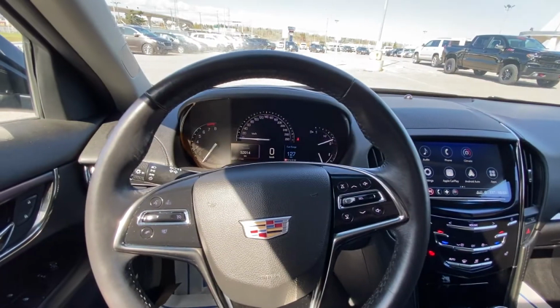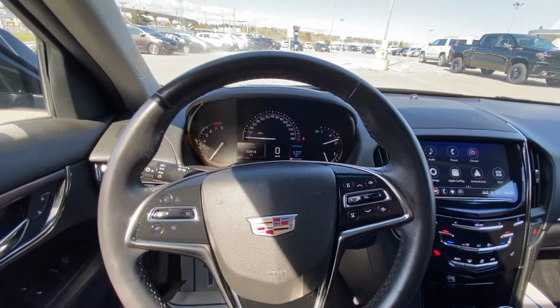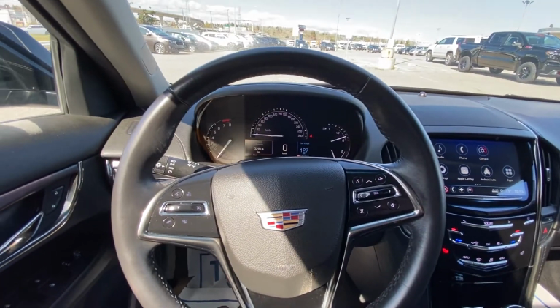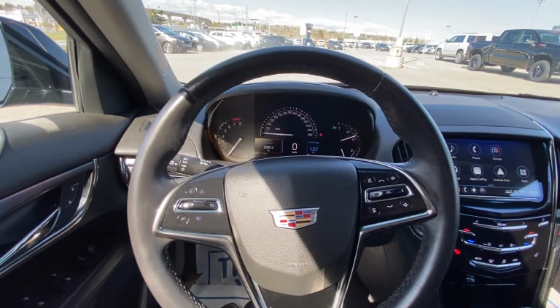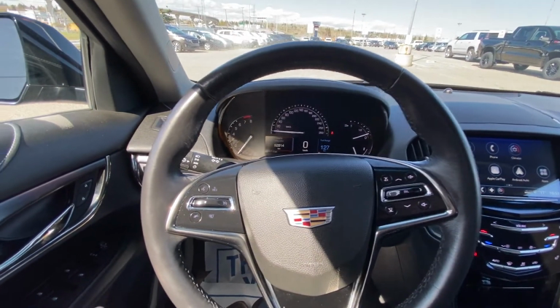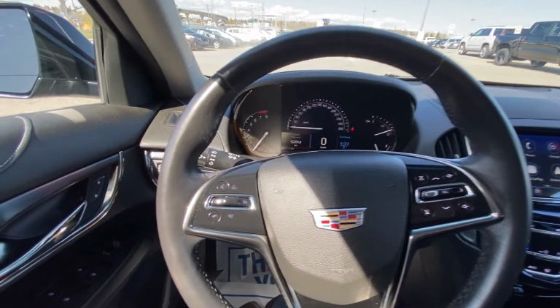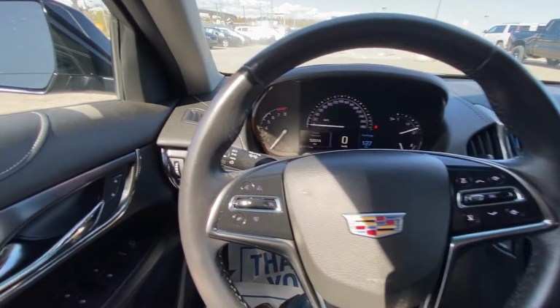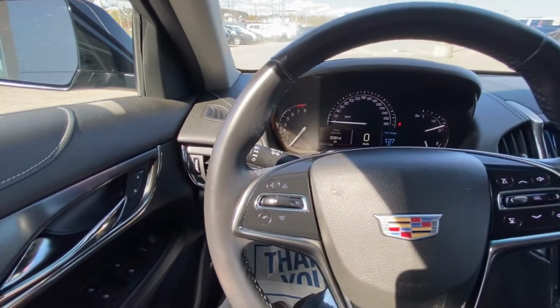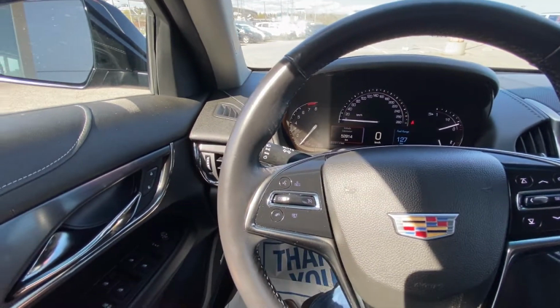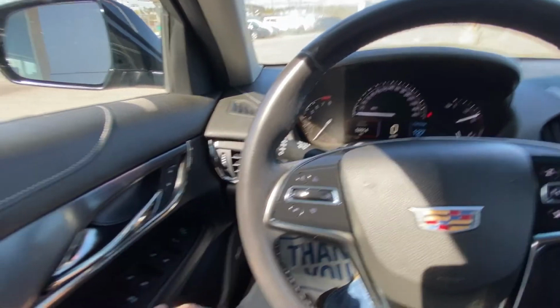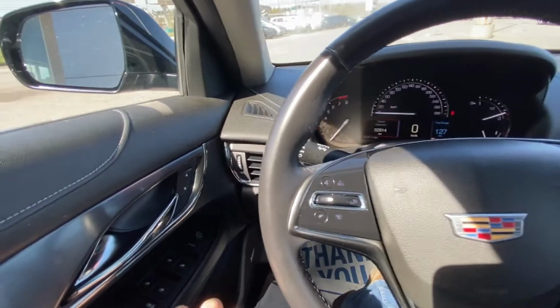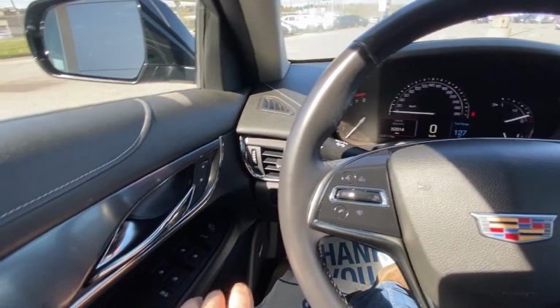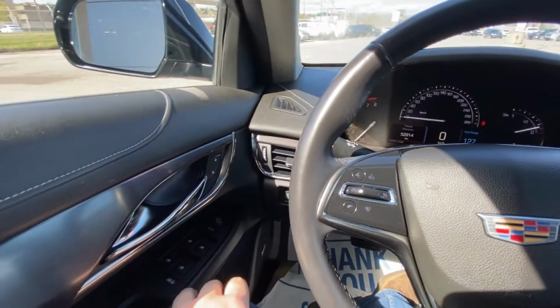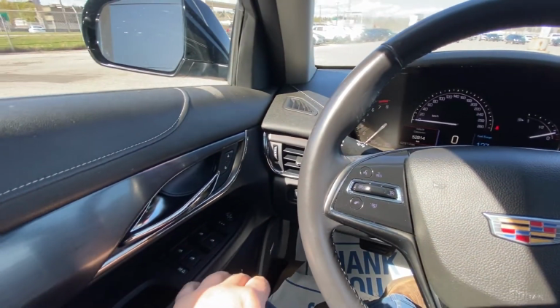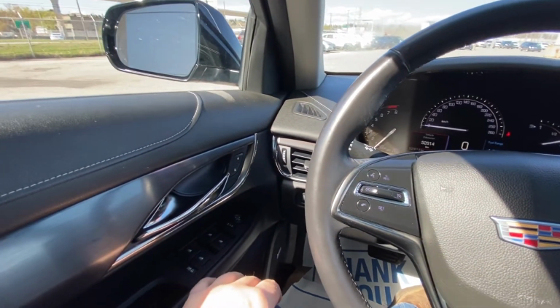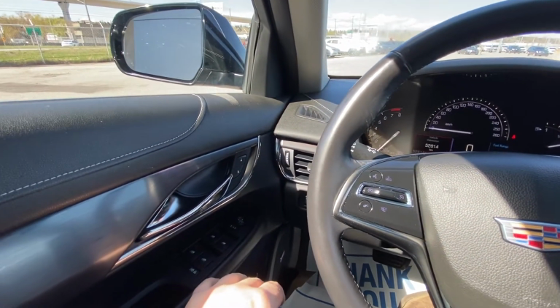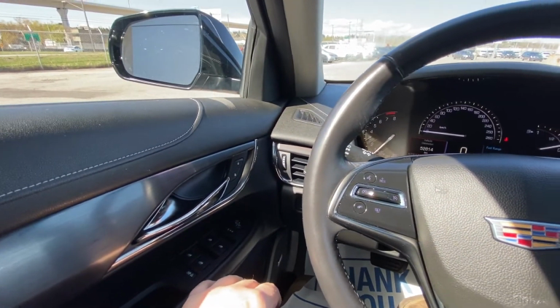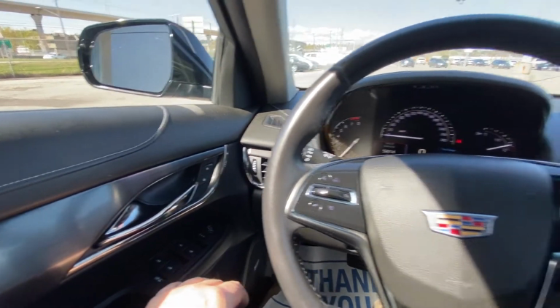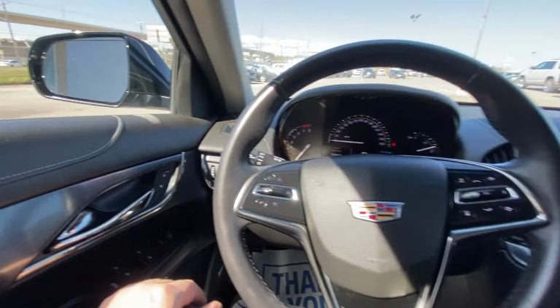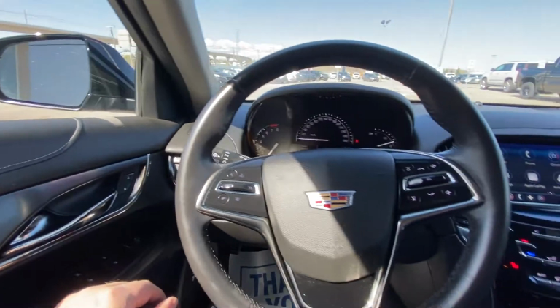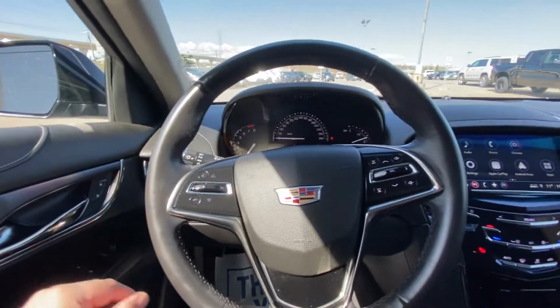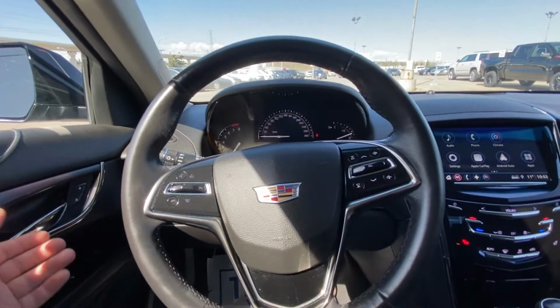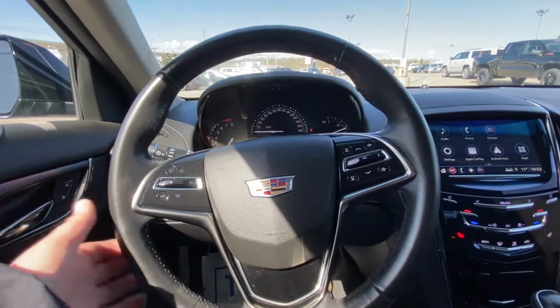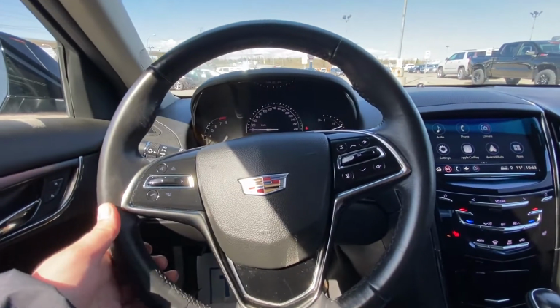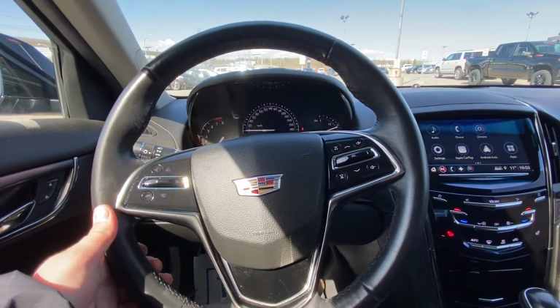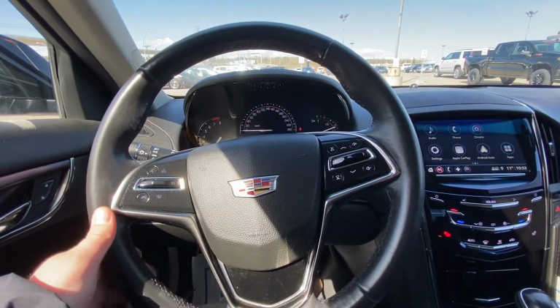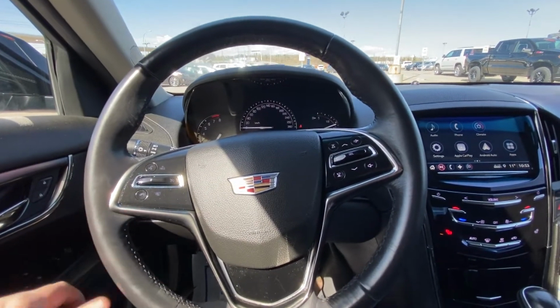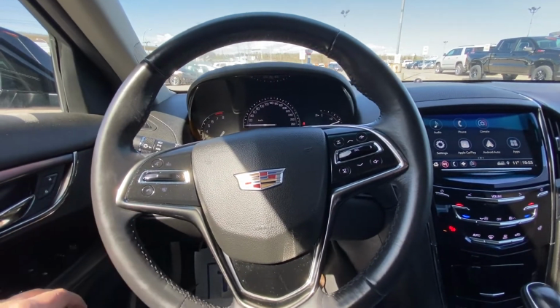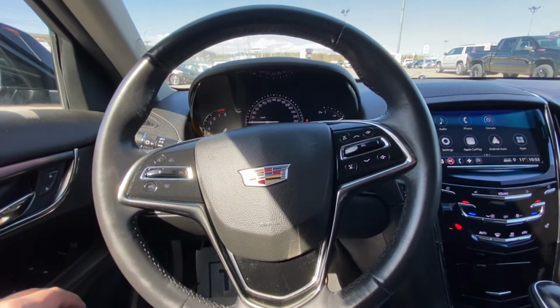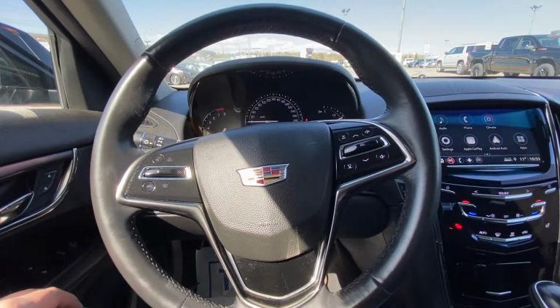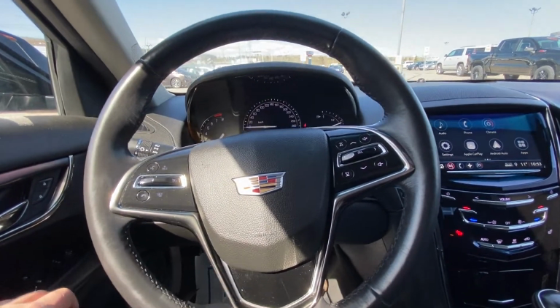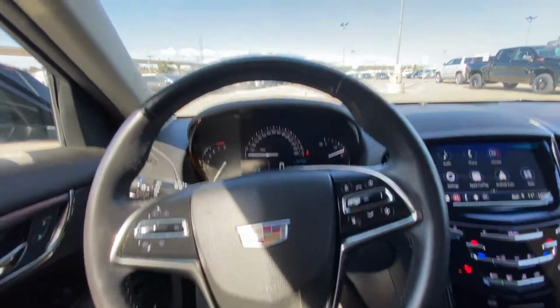Taking a quick look at the interior of the Cadillac ATS, we have power windows, locks and mirrors, as well as the leather-wrapped steering wheel with cruise control and audio controls.